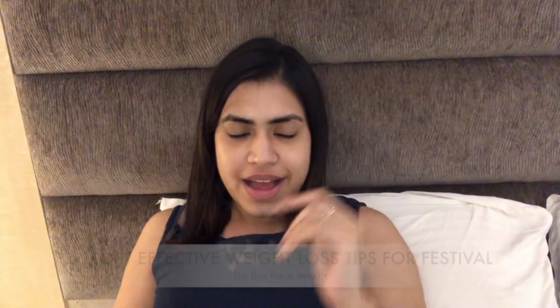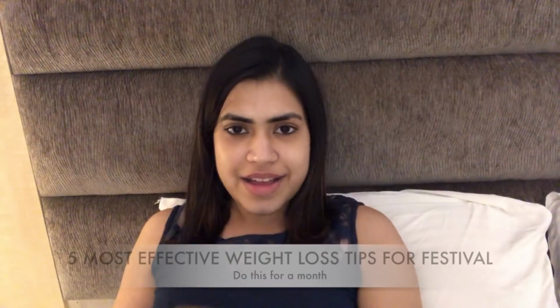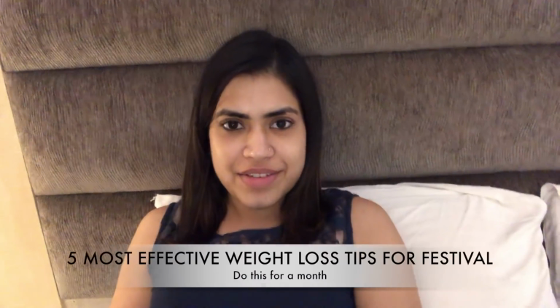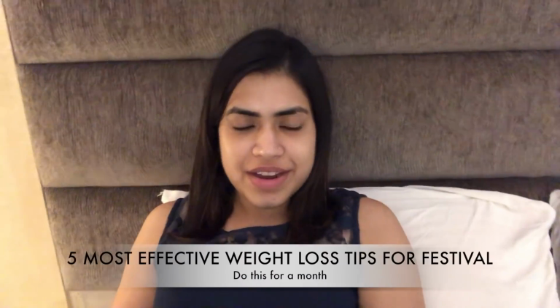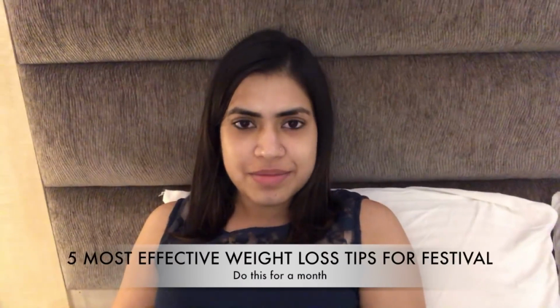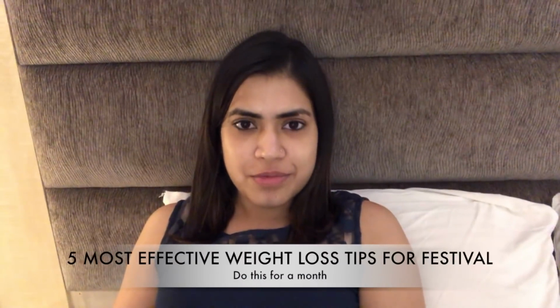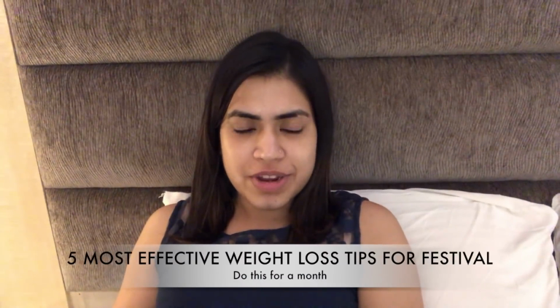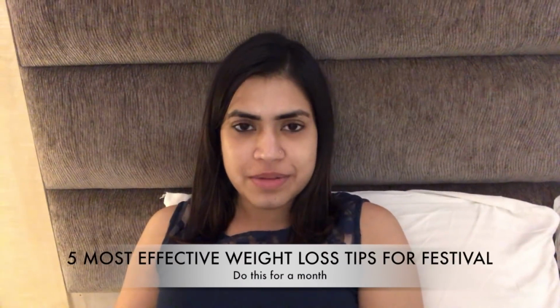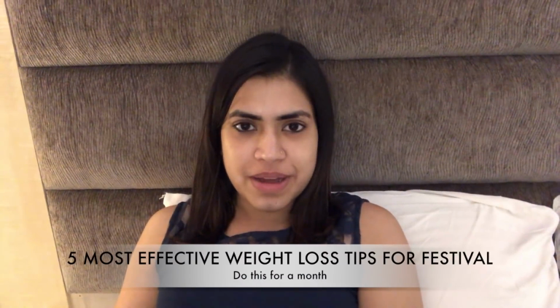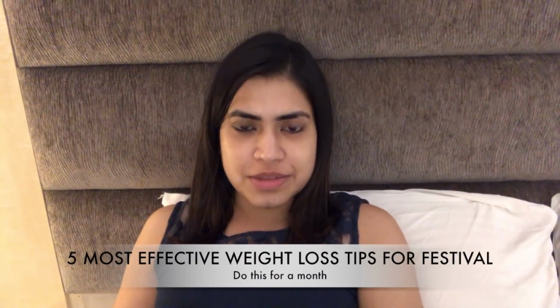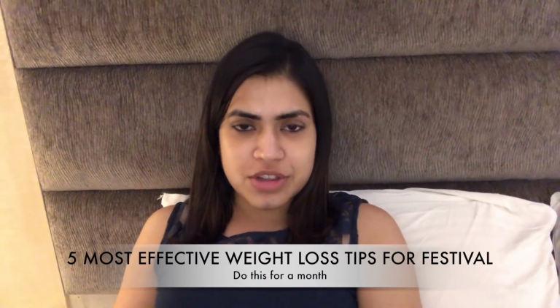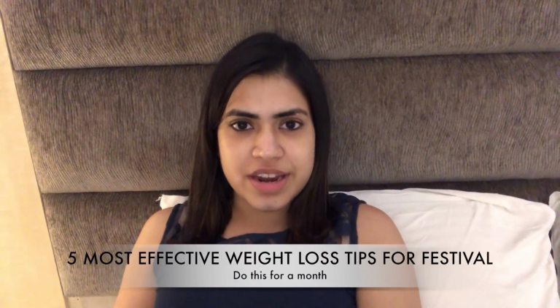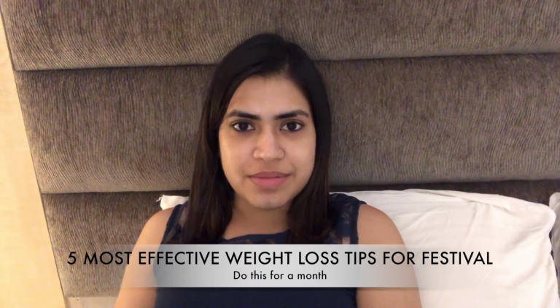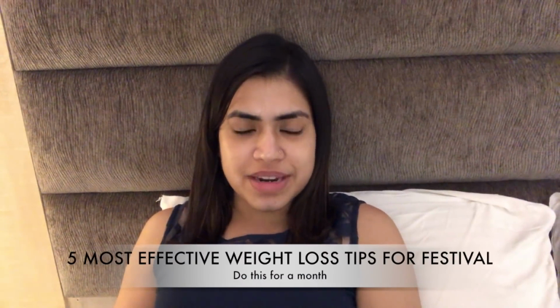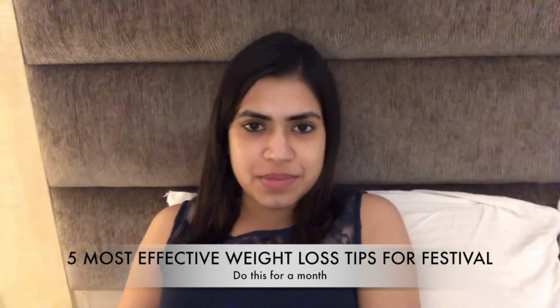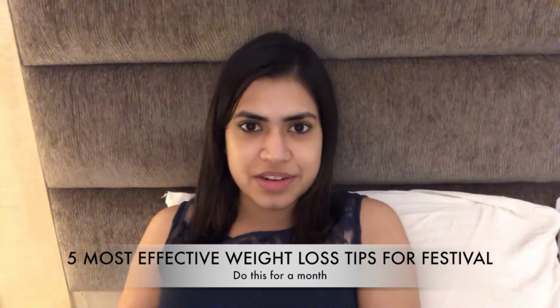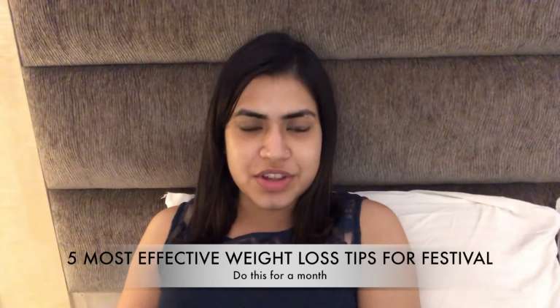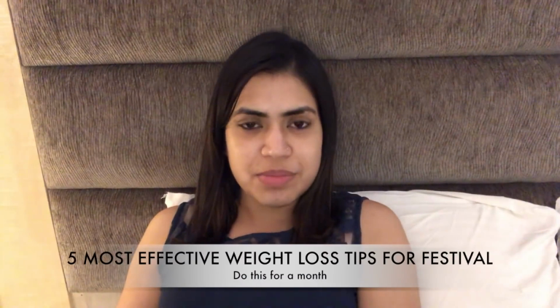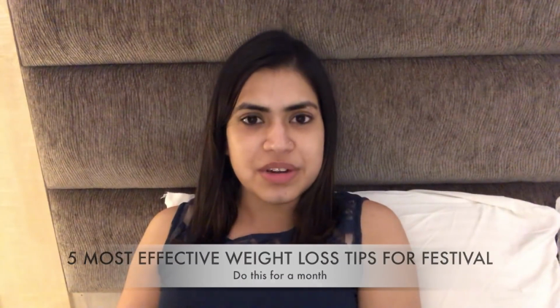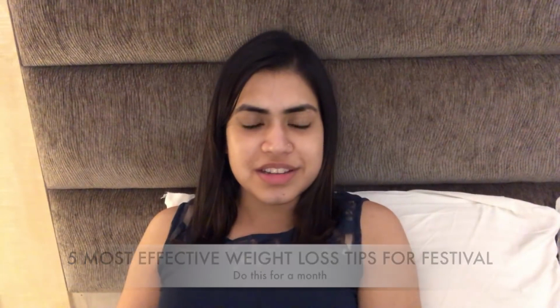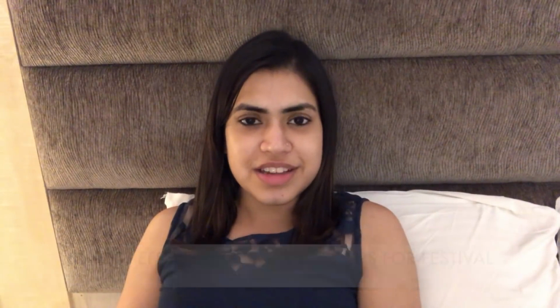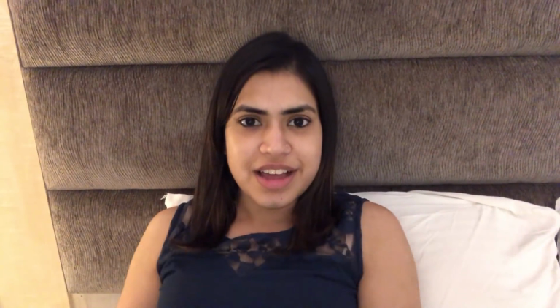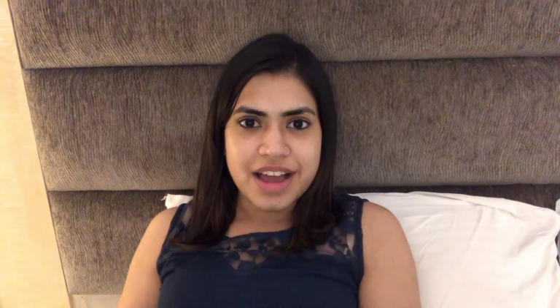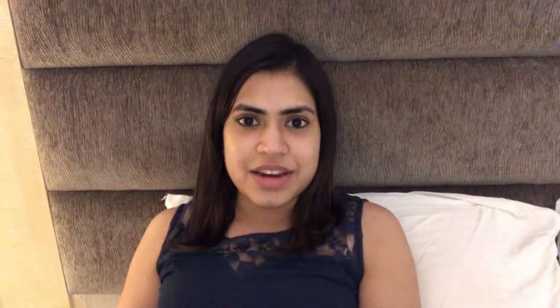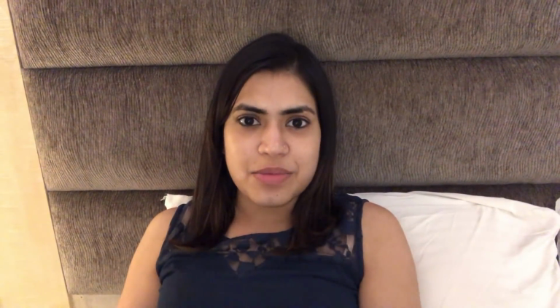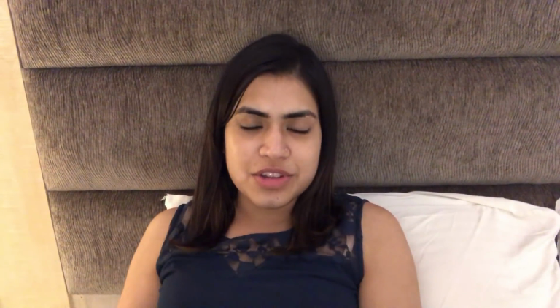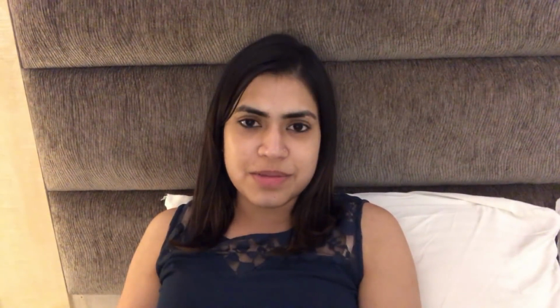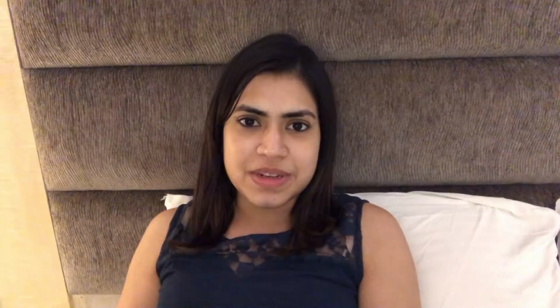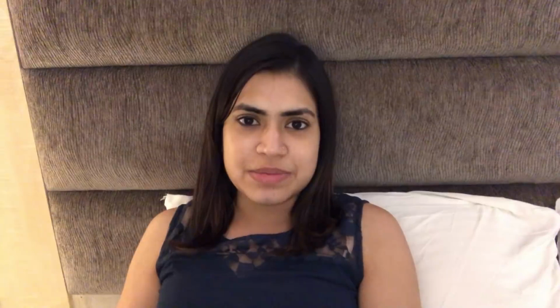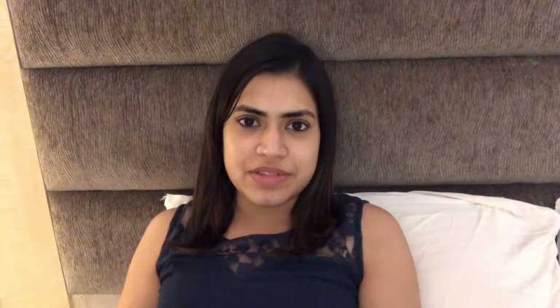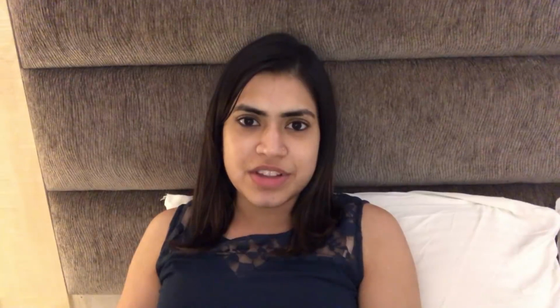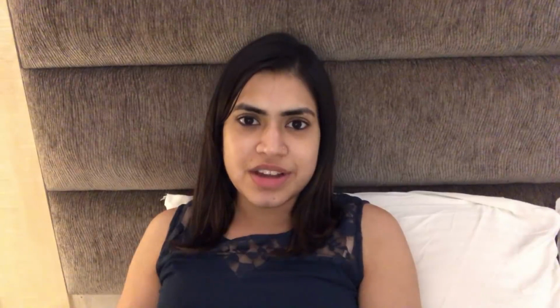Hi everyone! Welcome back to my channel. My name is Anvesha Mukharji and you are watching Simple Tips Anvesha.